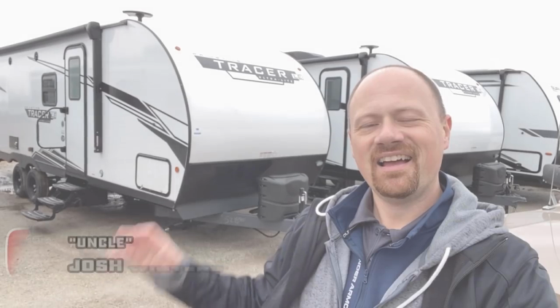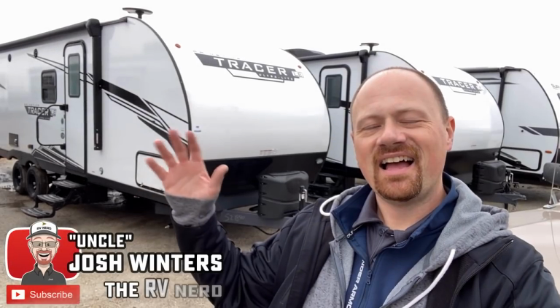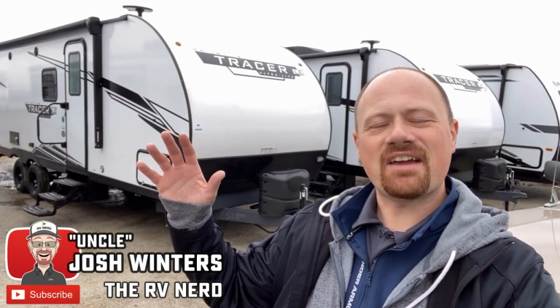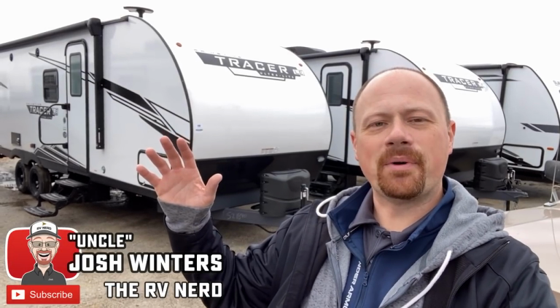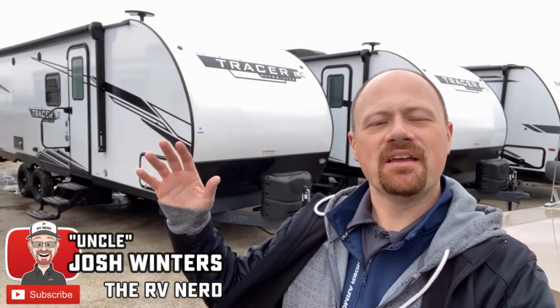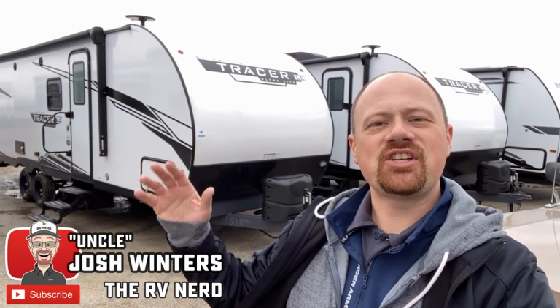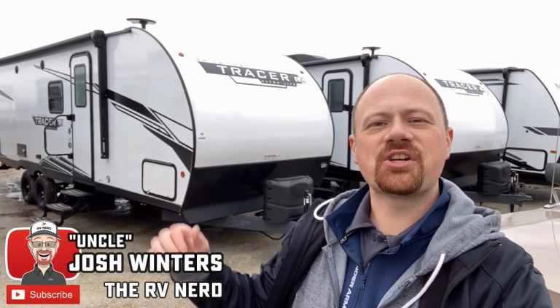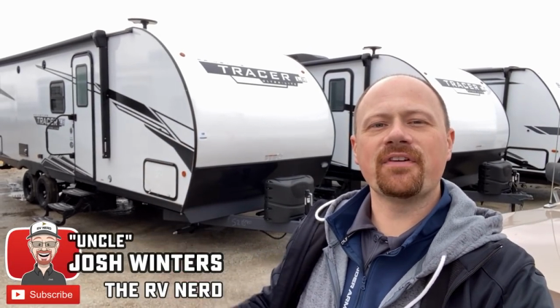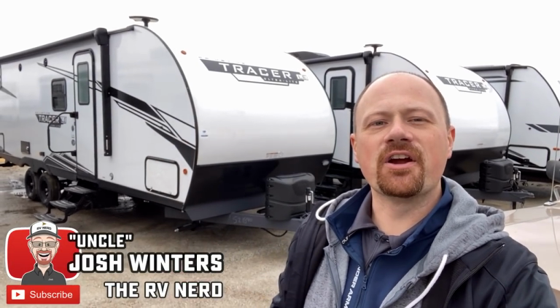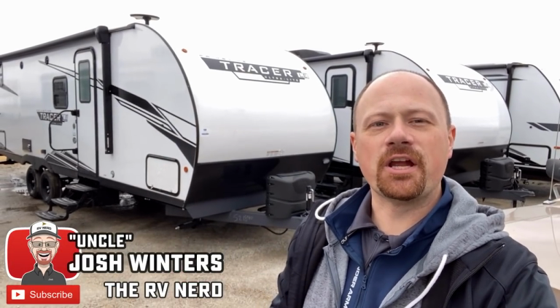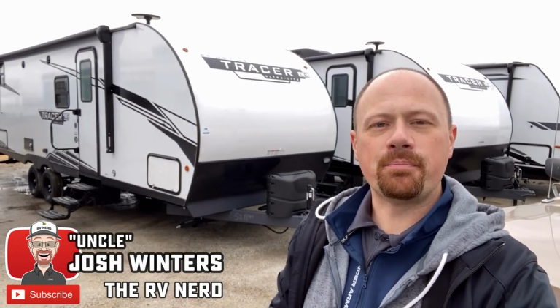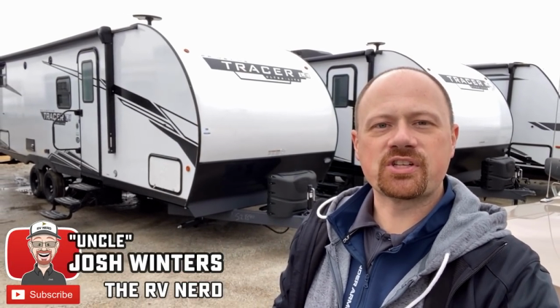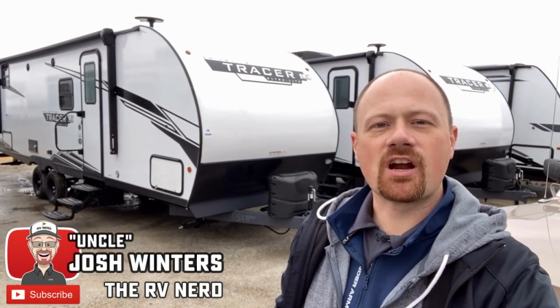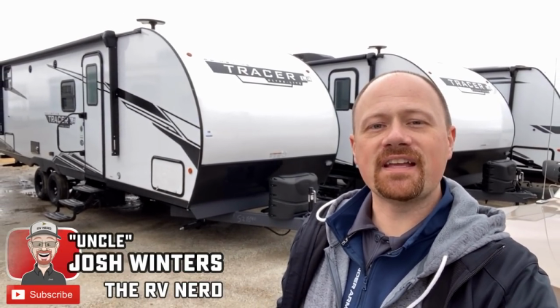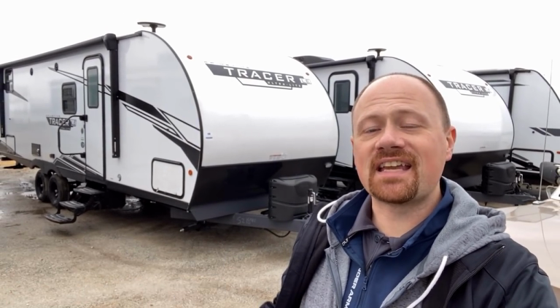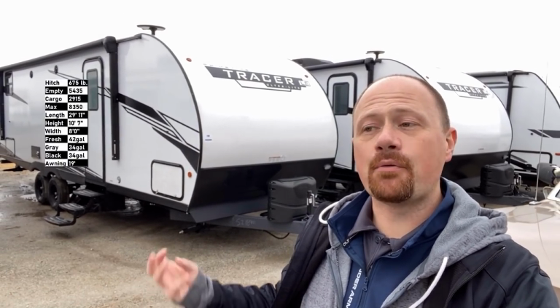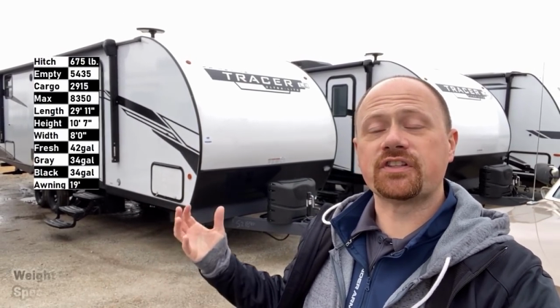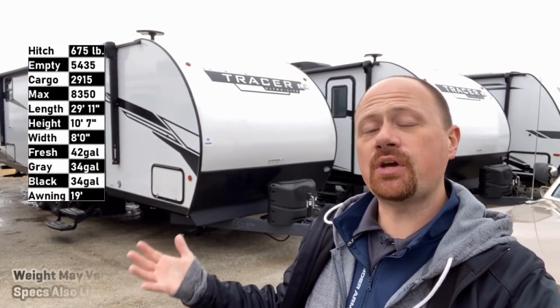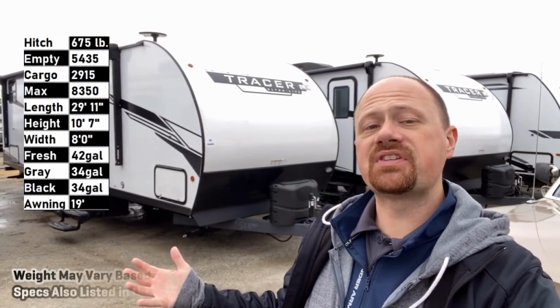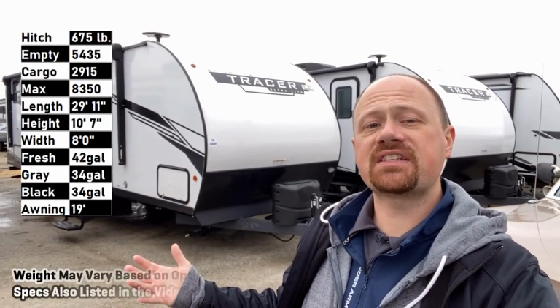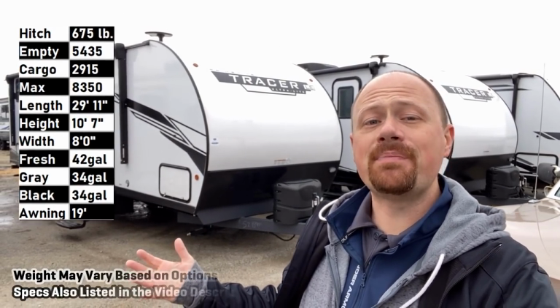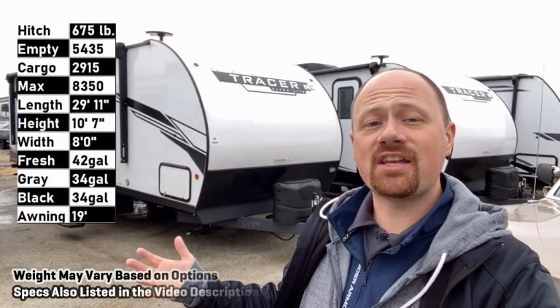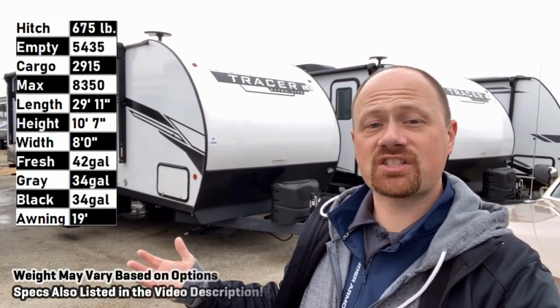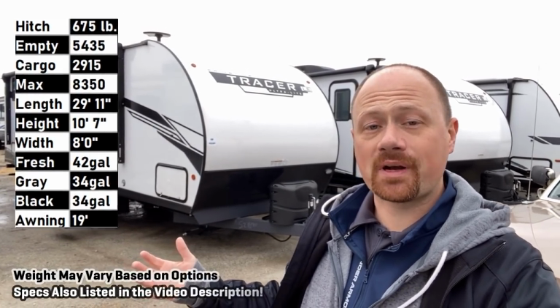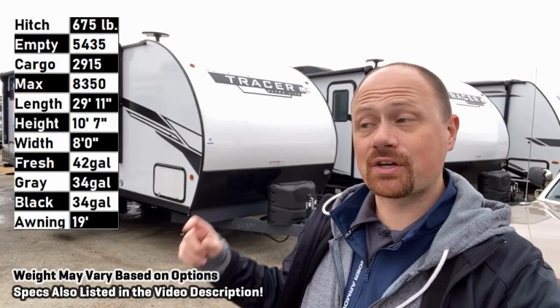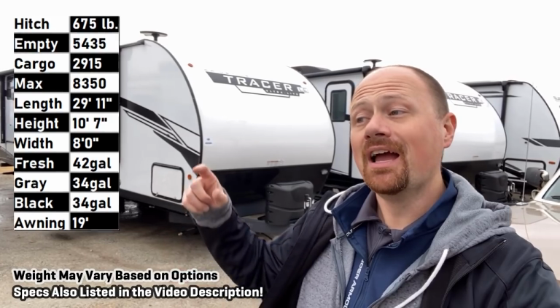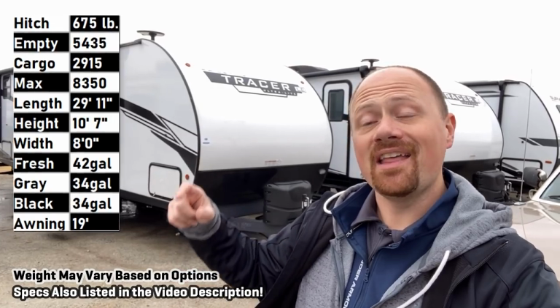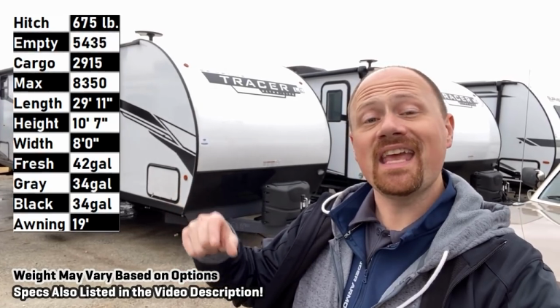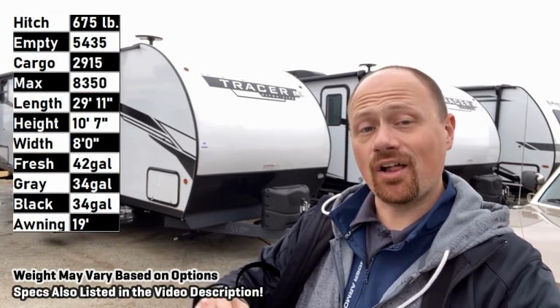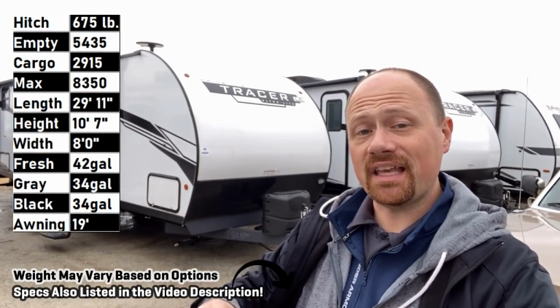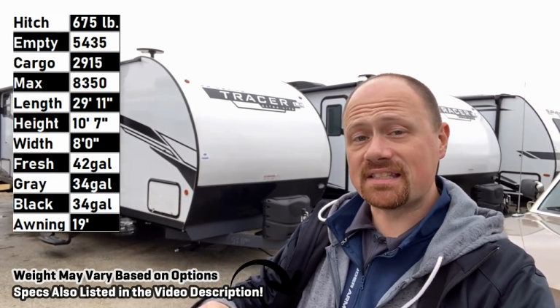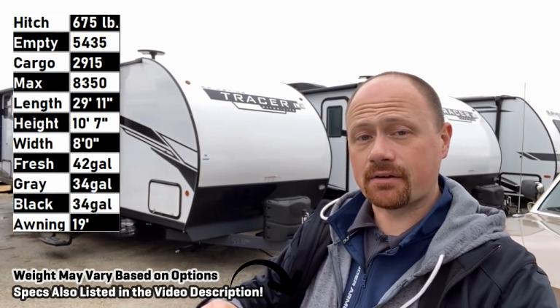Hey everybody, Josh RV Nerd here with Bish's RV today with the 260 BHS Tracer in the LE series.